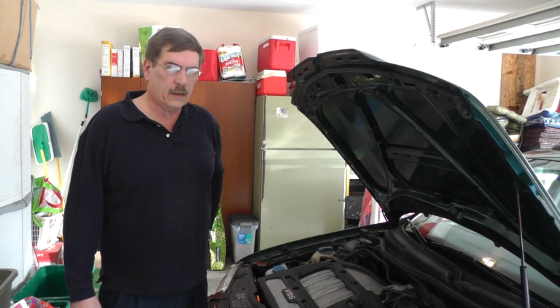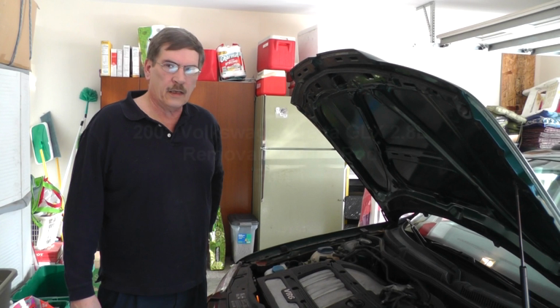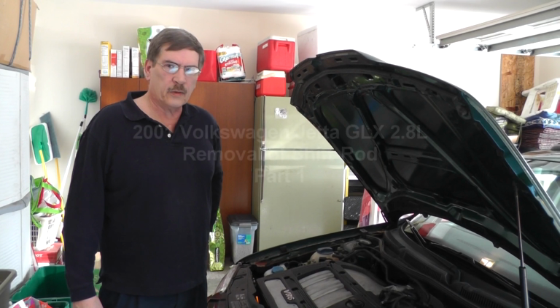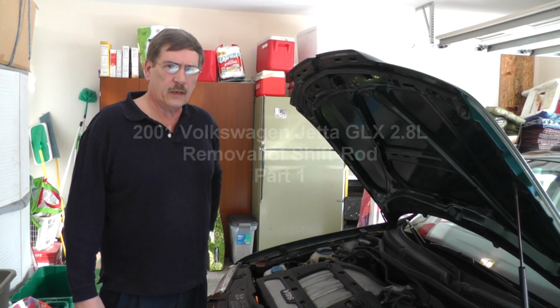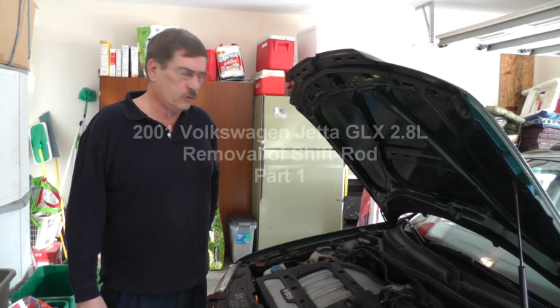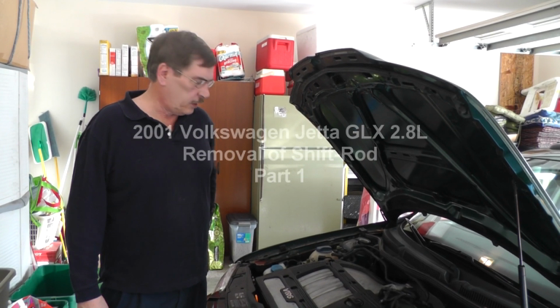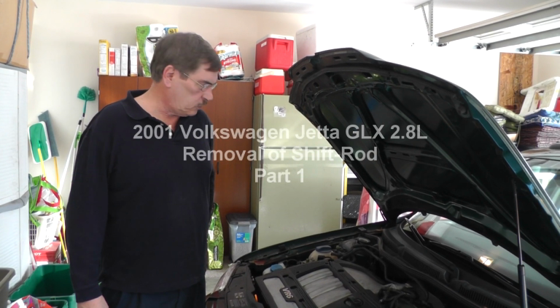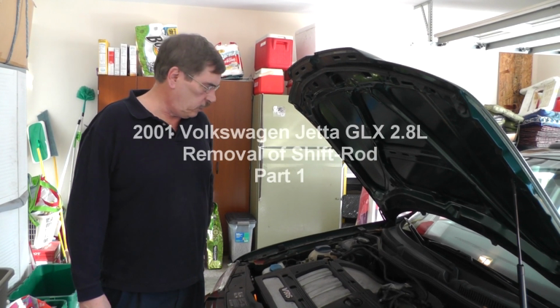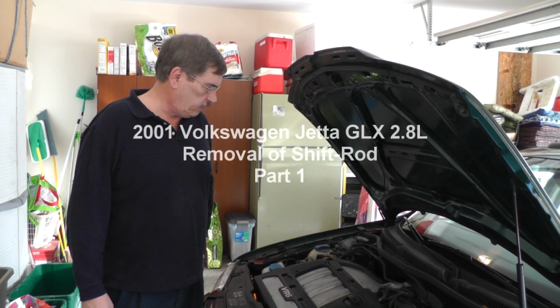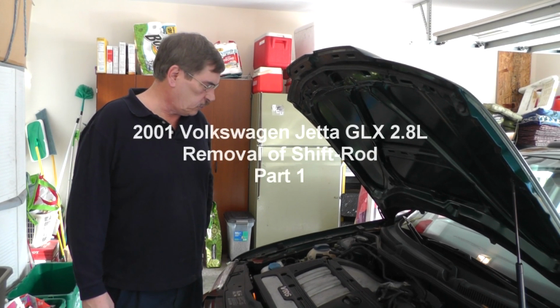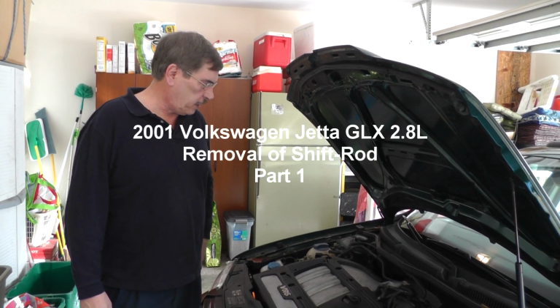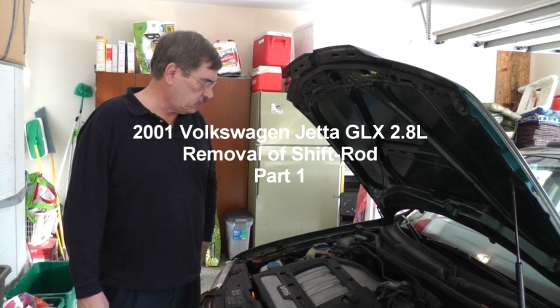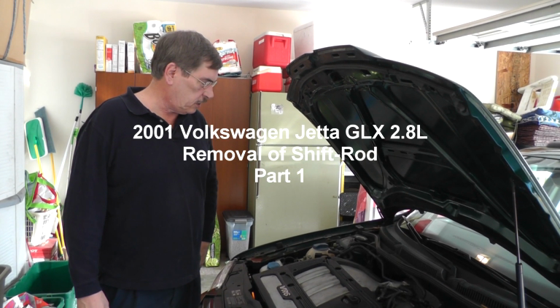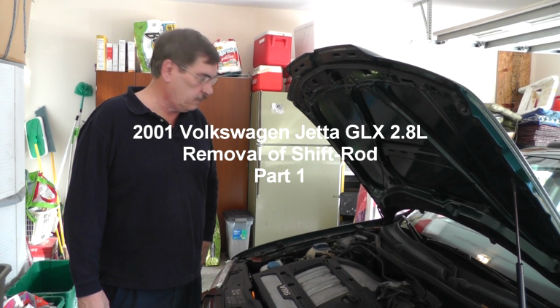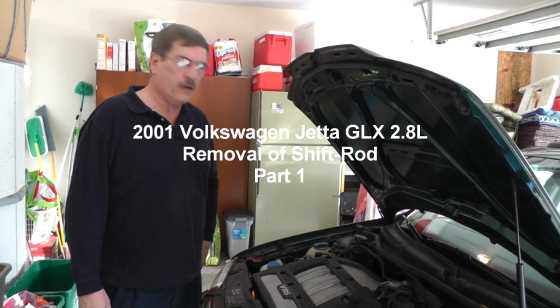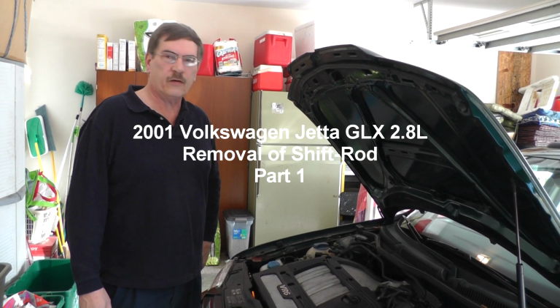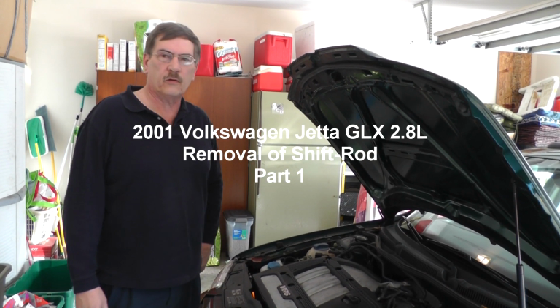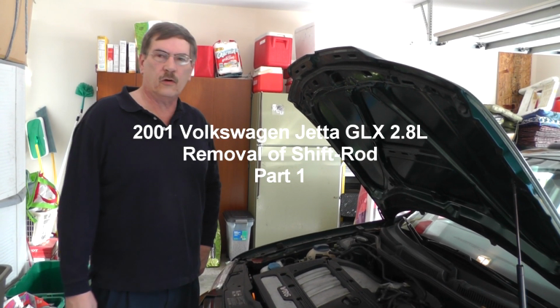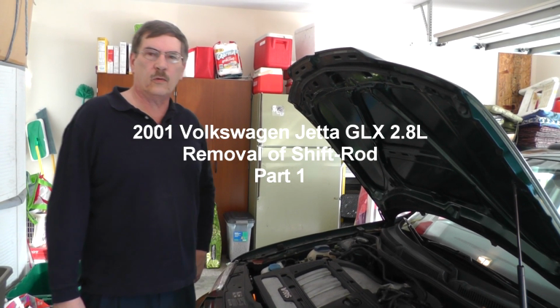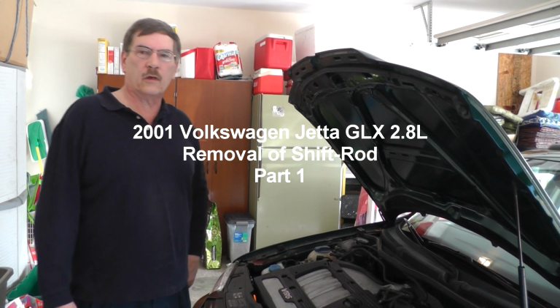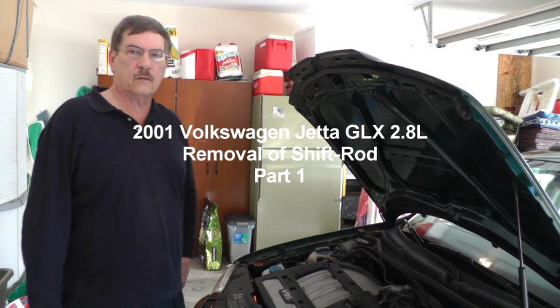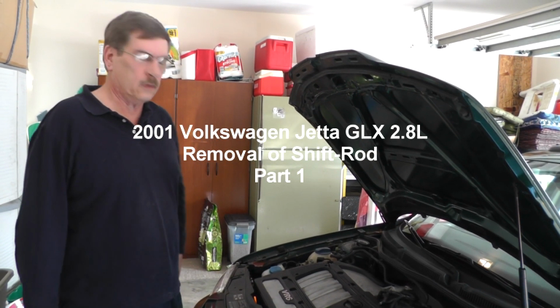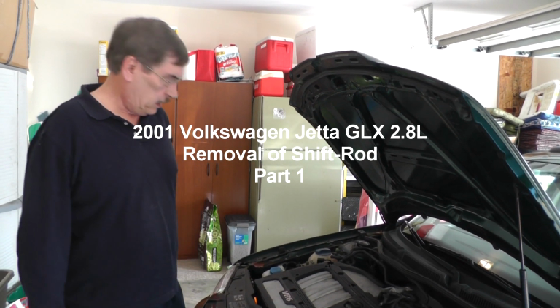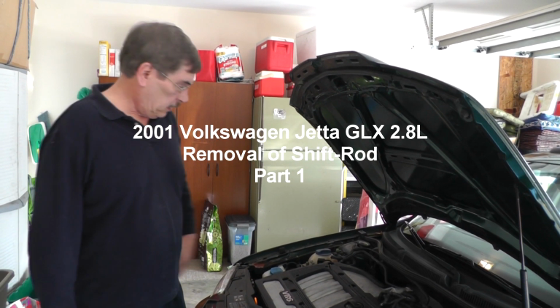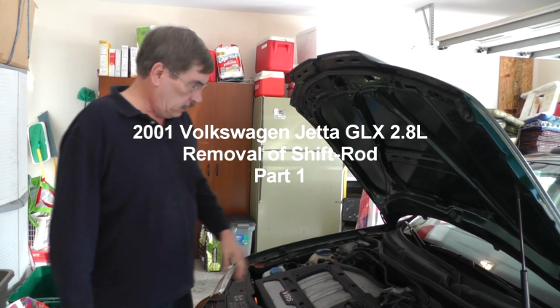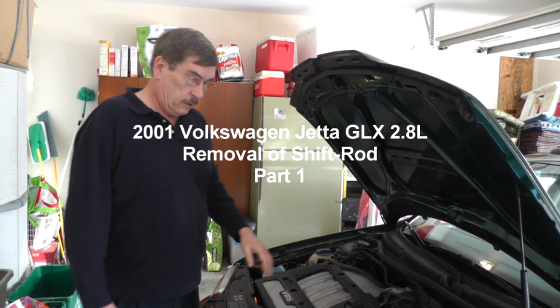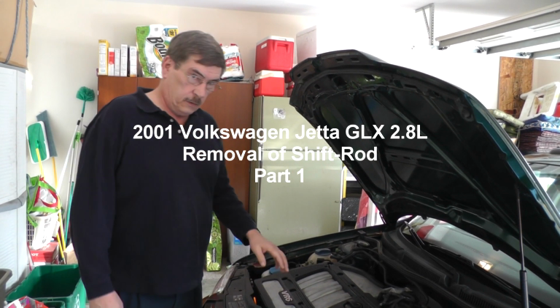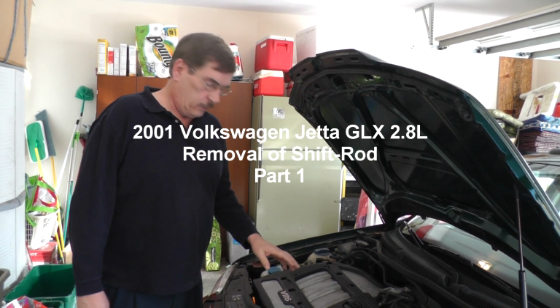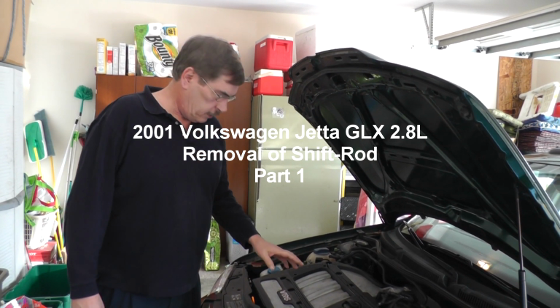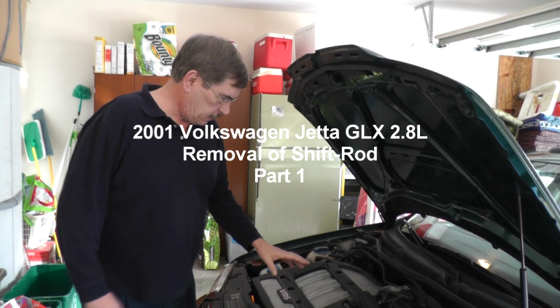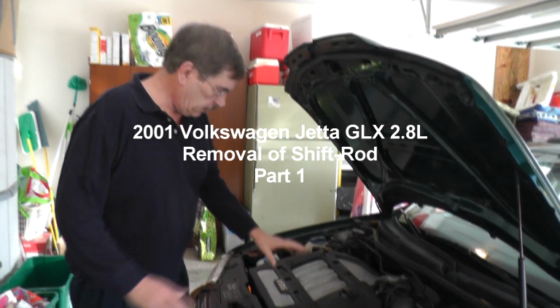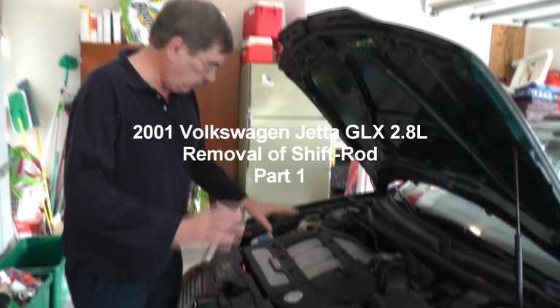Hey guys, we got a 2001 Volkswagen Jetta — my favorite part to work on. Anyway,